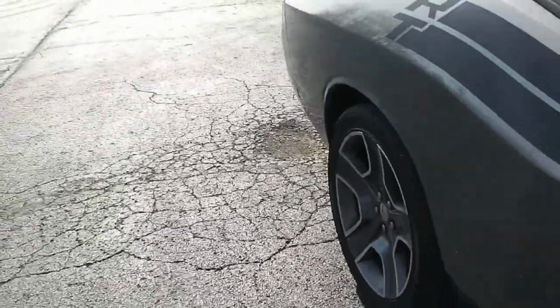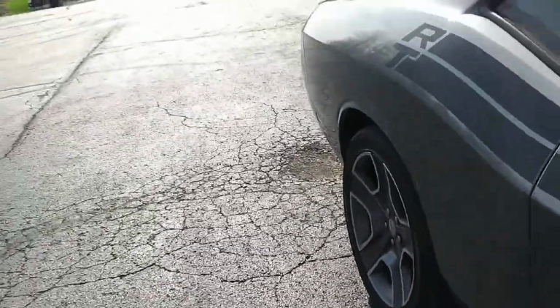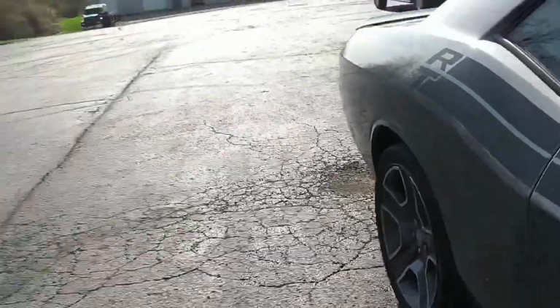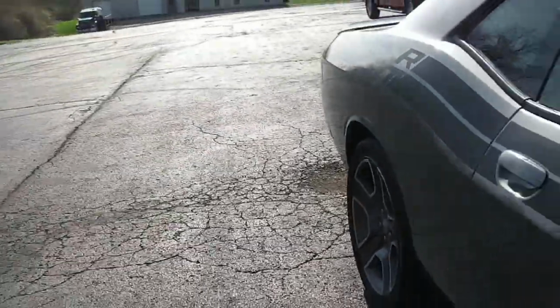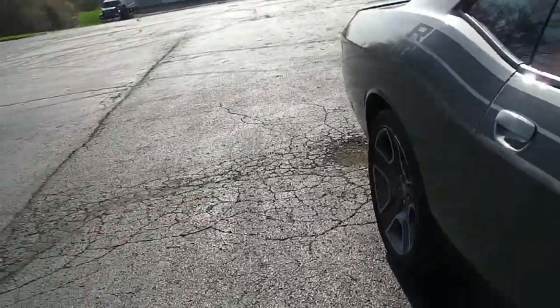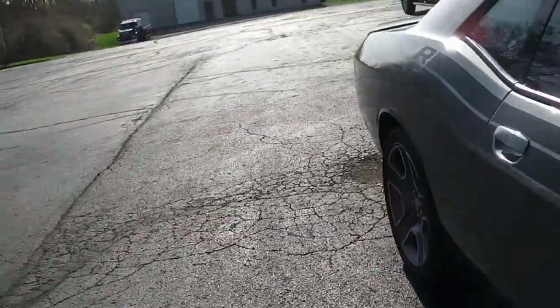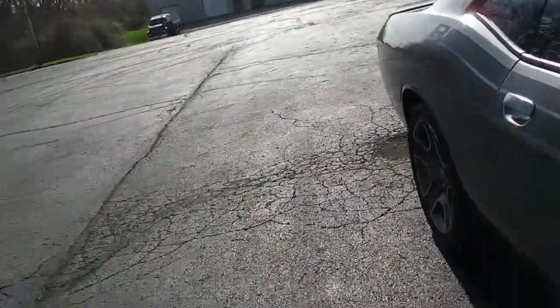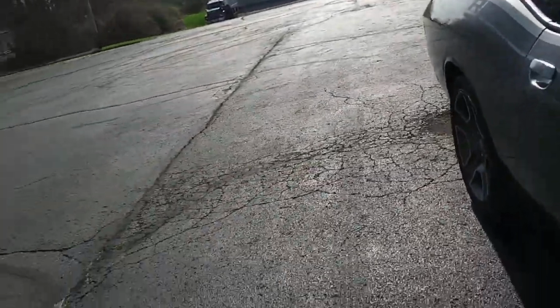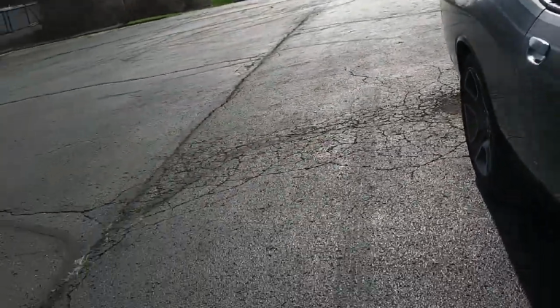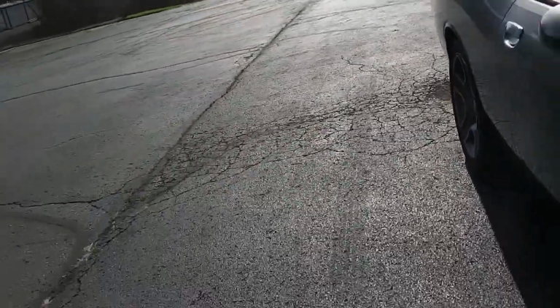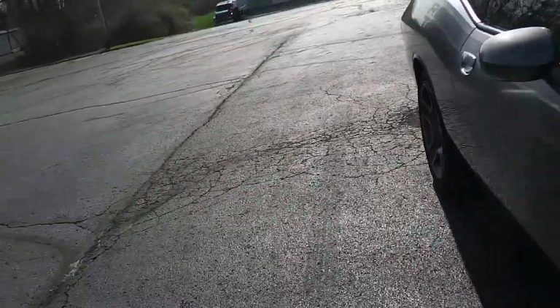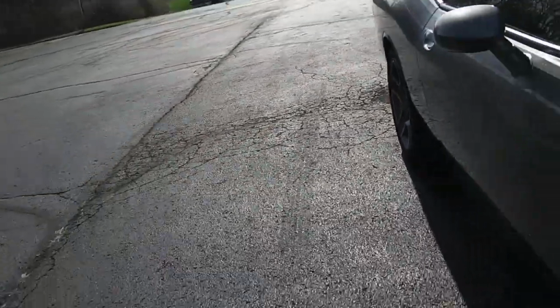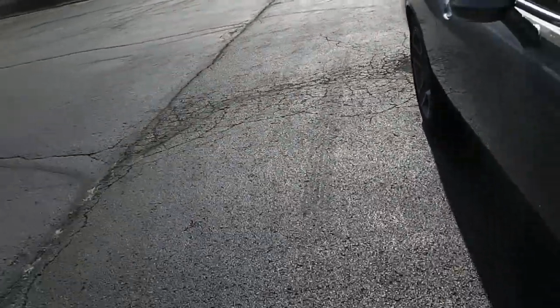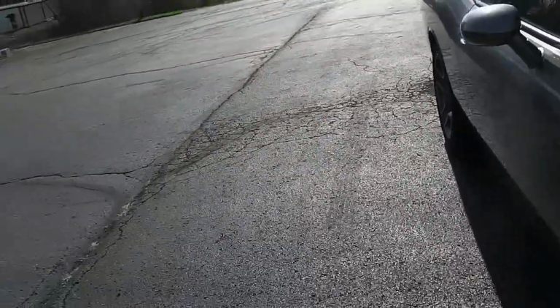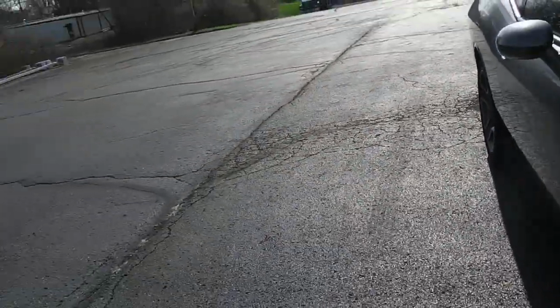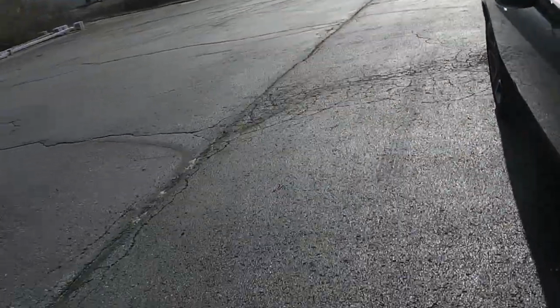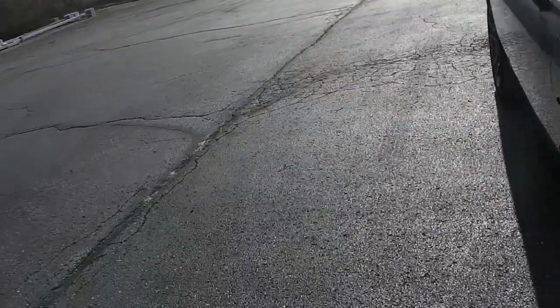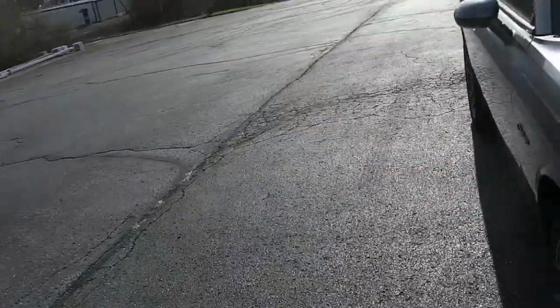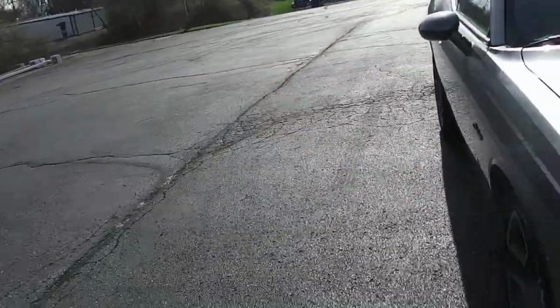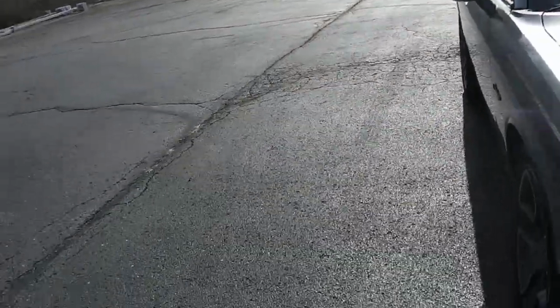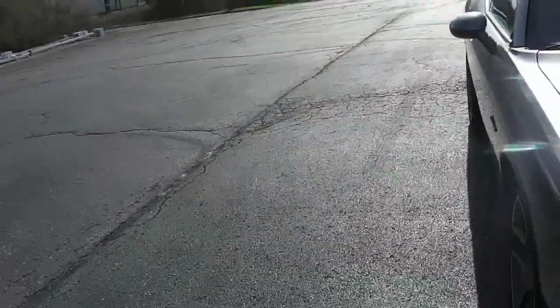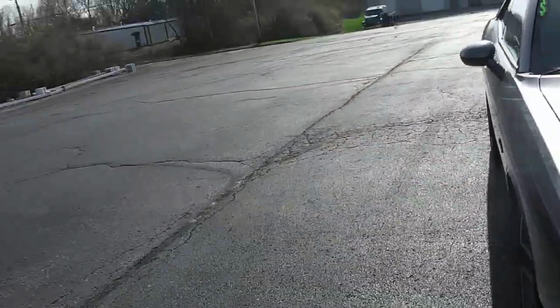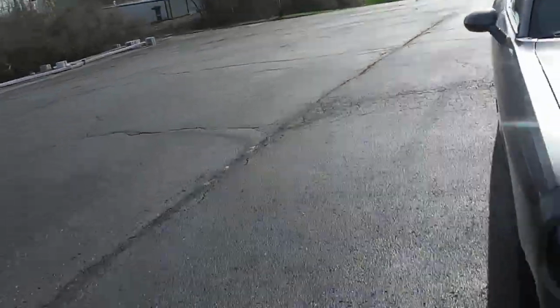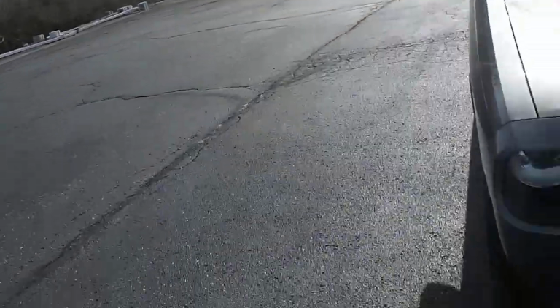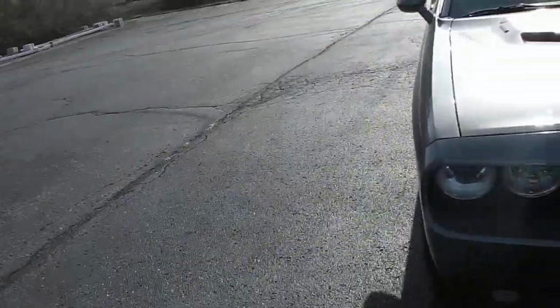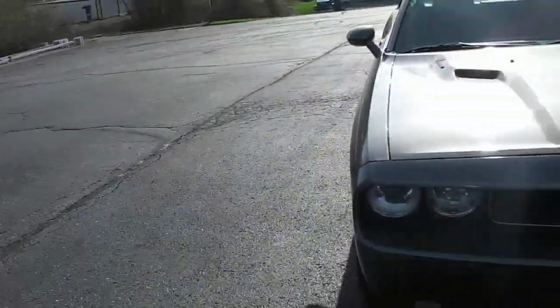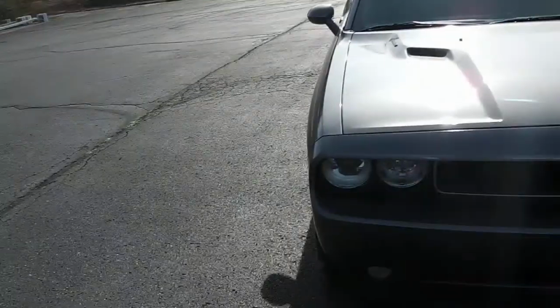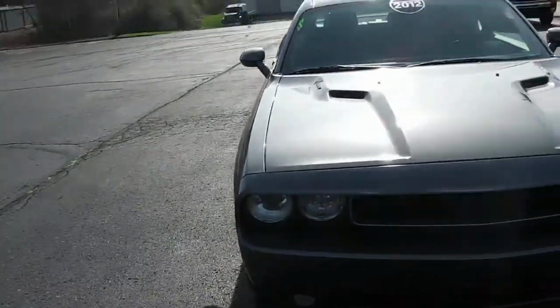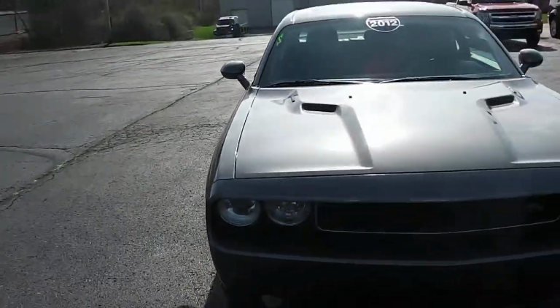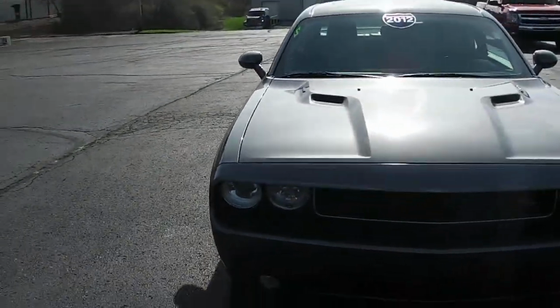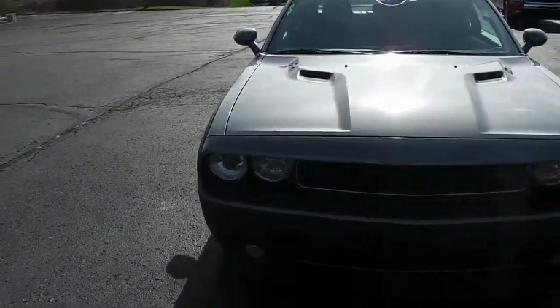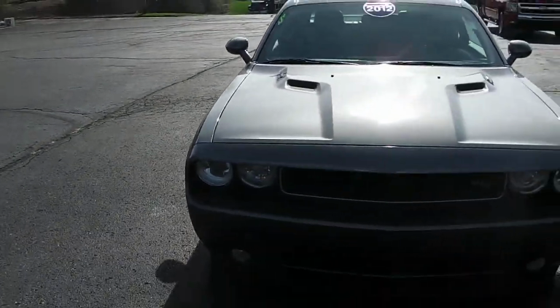Once again it's a 2012 Dodge Challenger RT with the Hemi. We are ready.